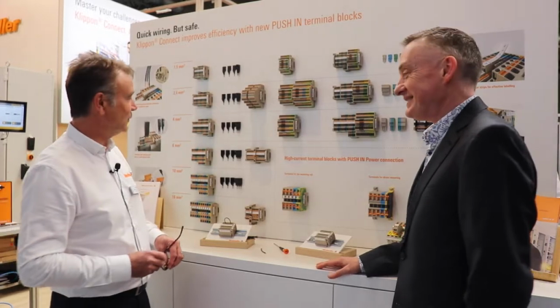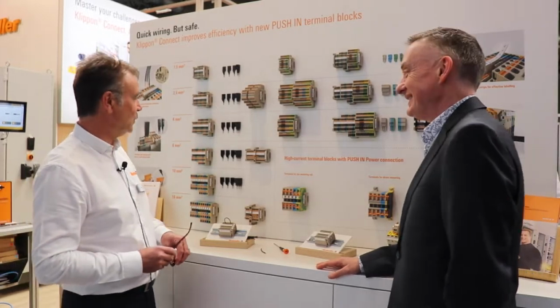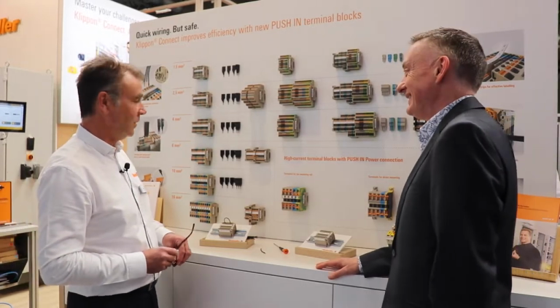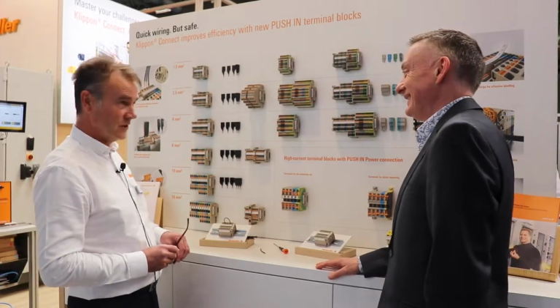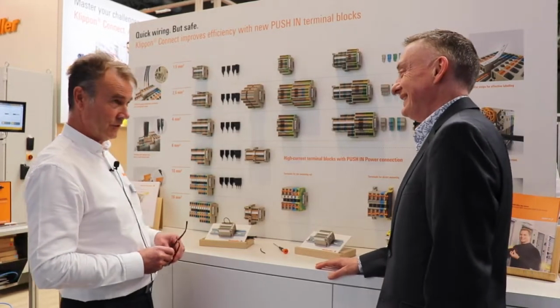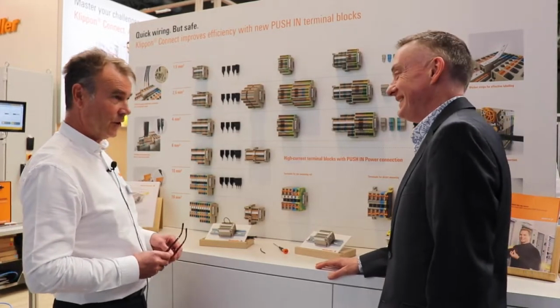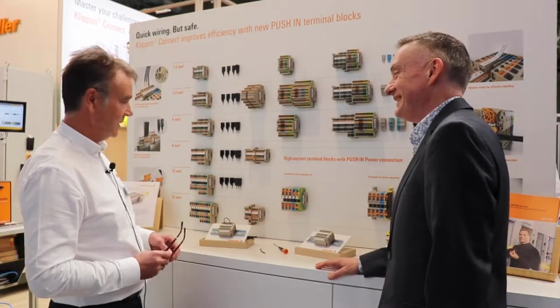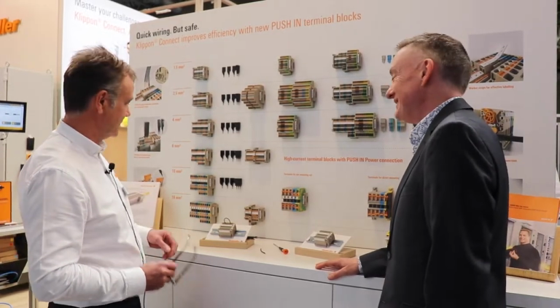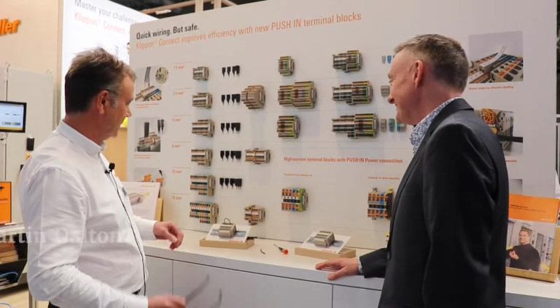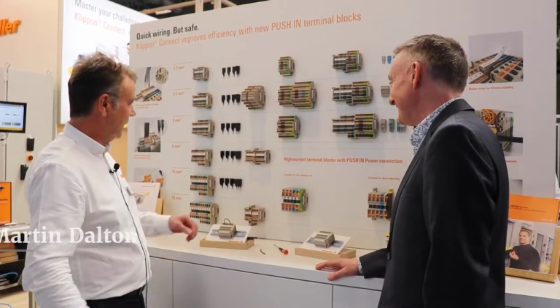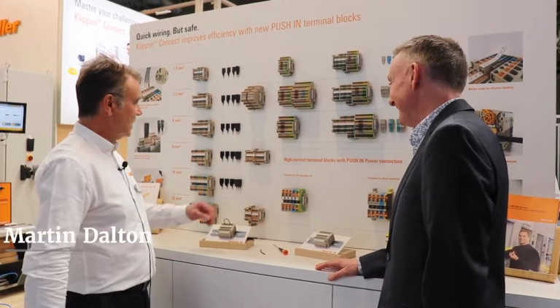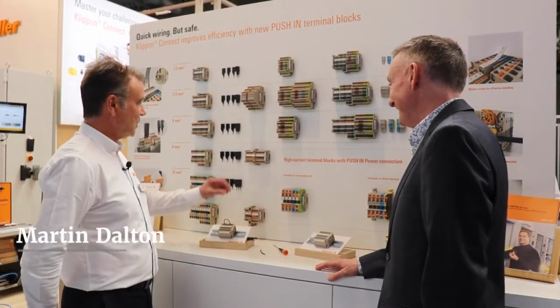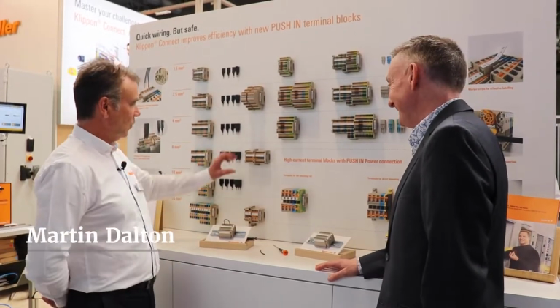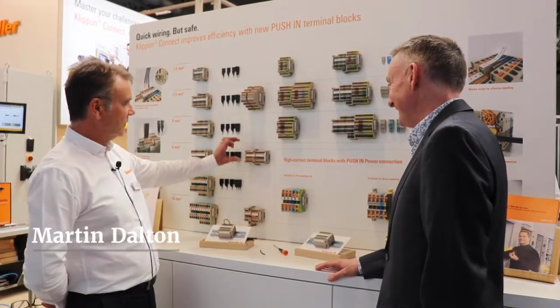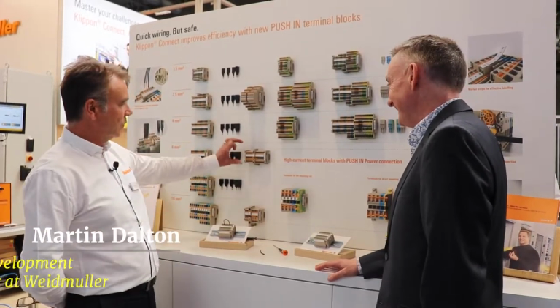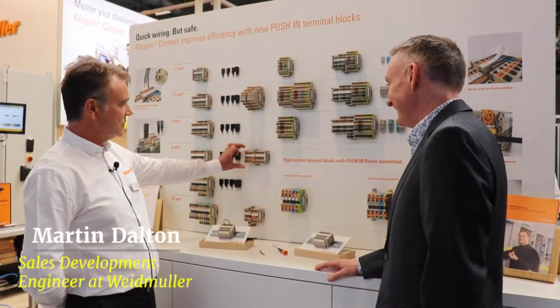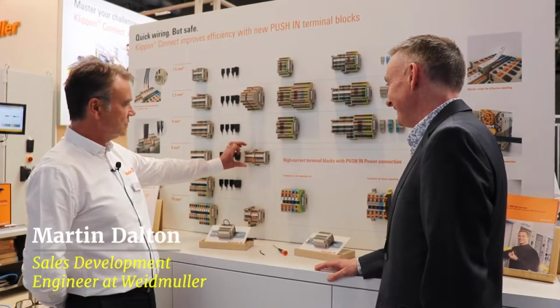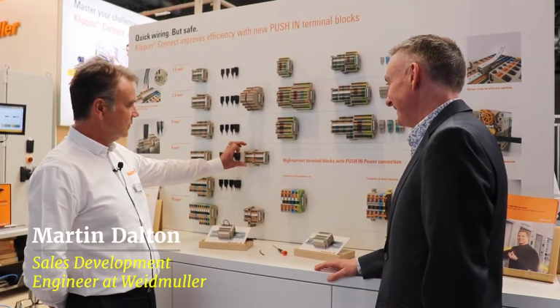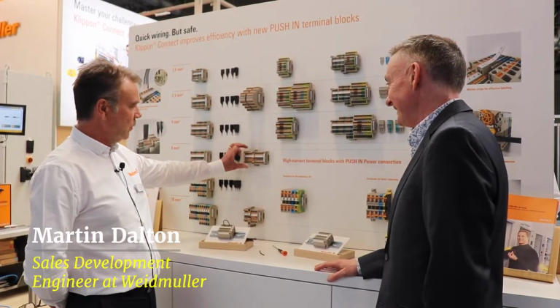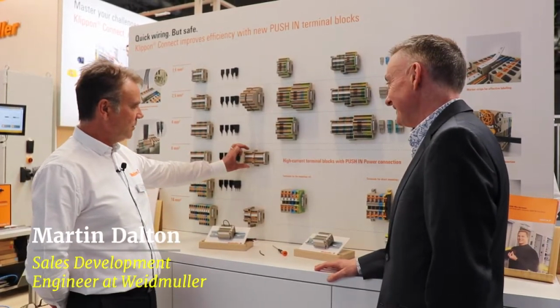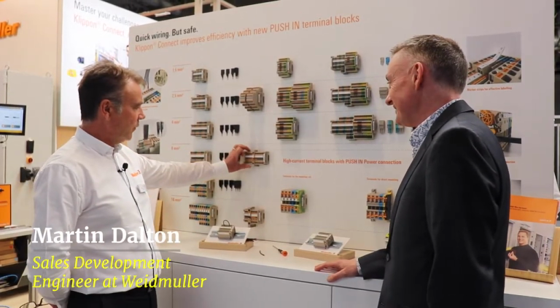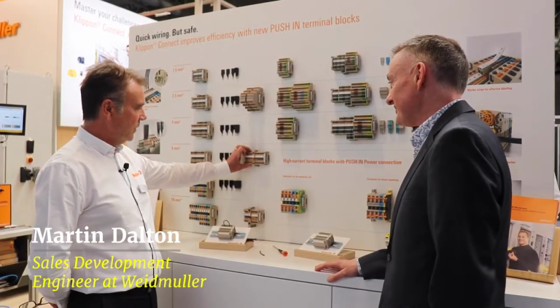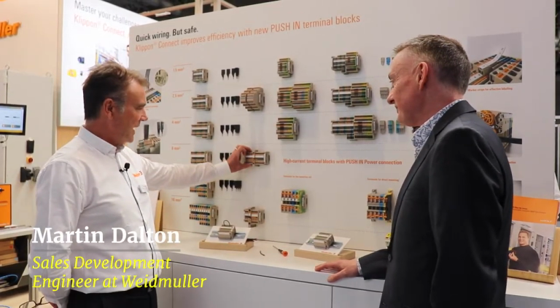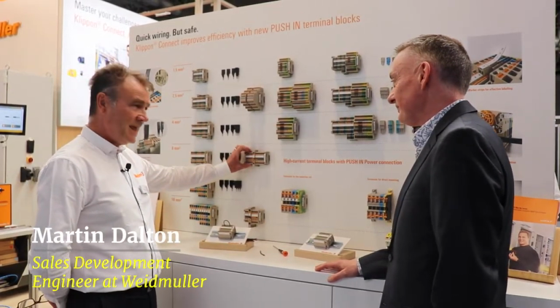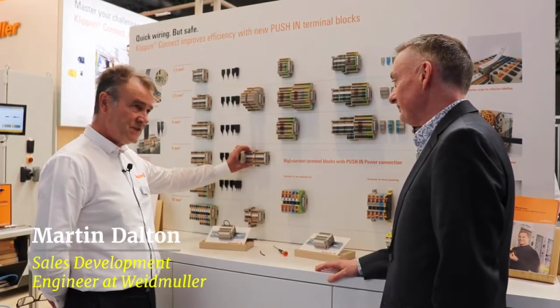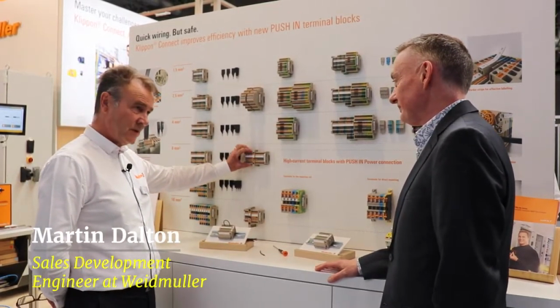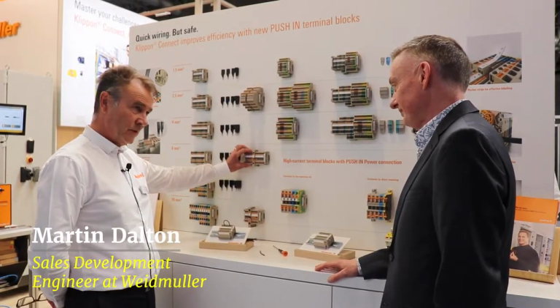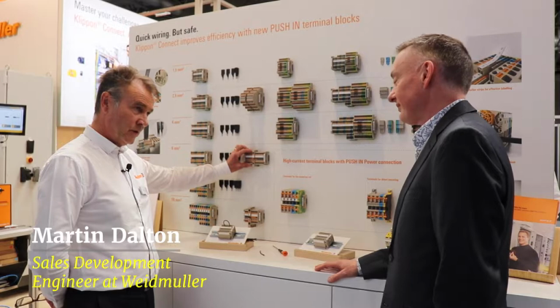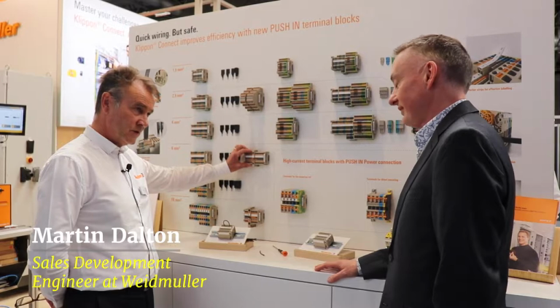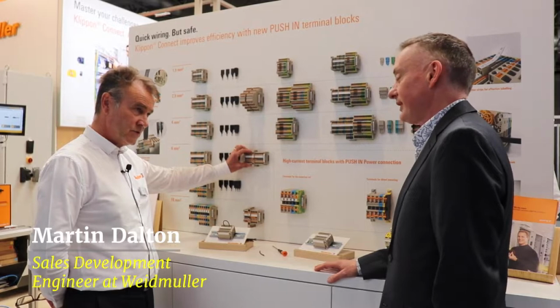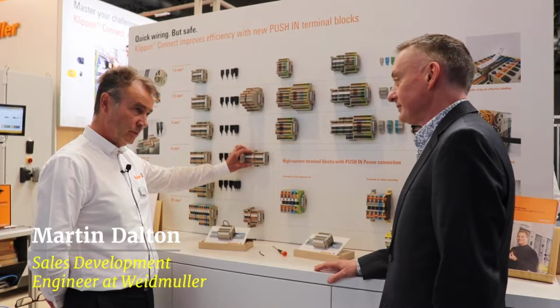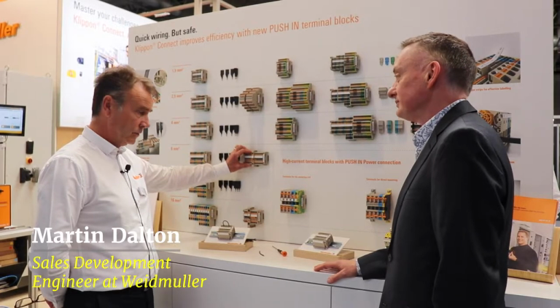Afternoon Nigel, you alright? Yes. So, we've spoken before about the A-series range of terminals.